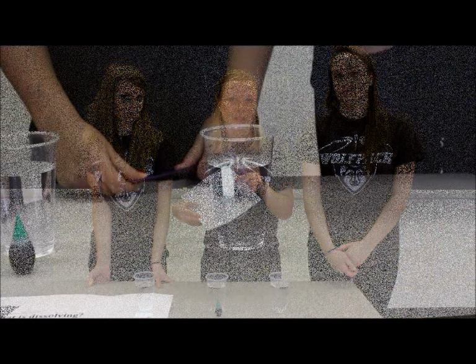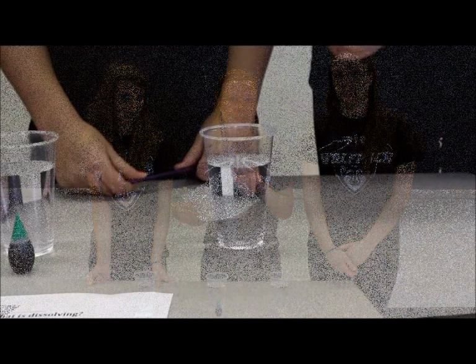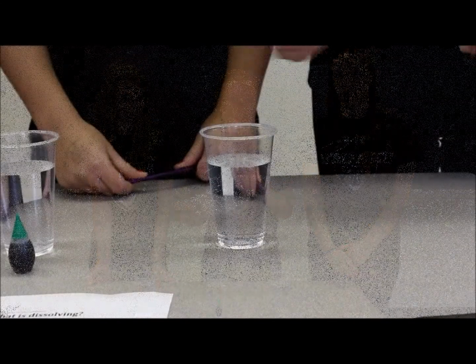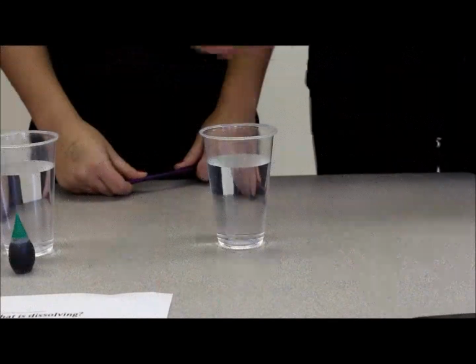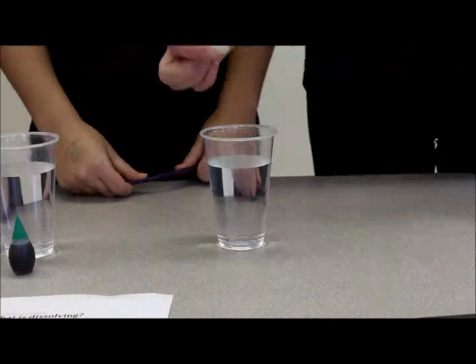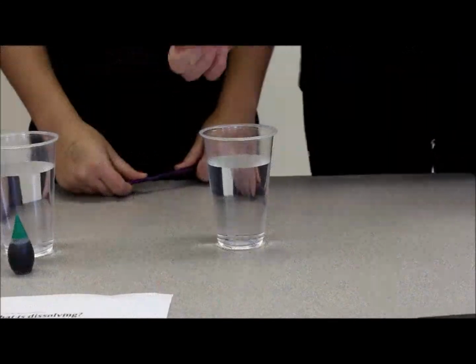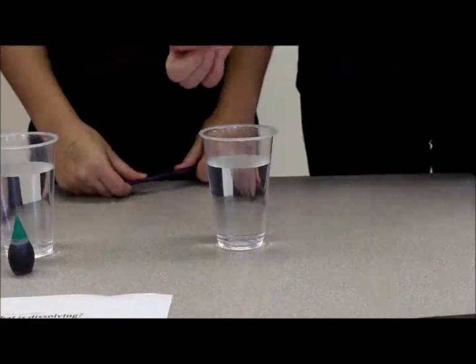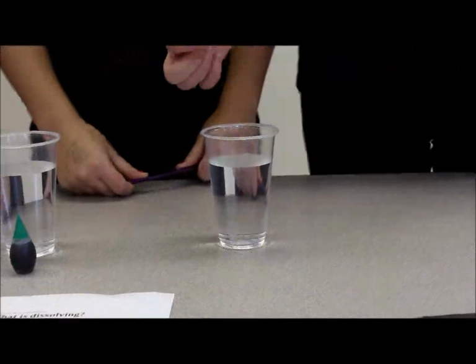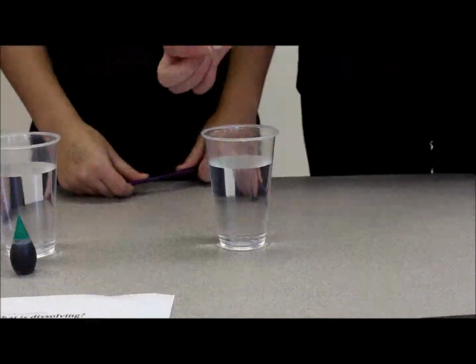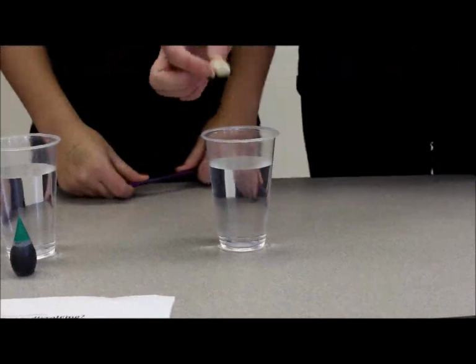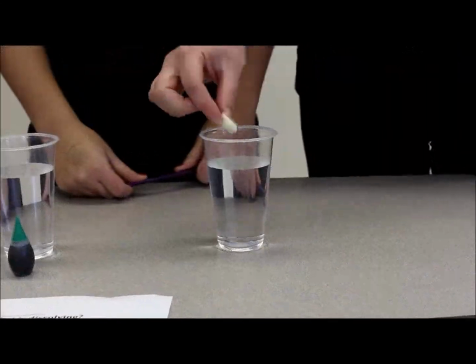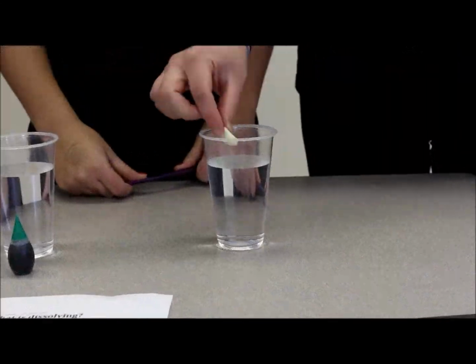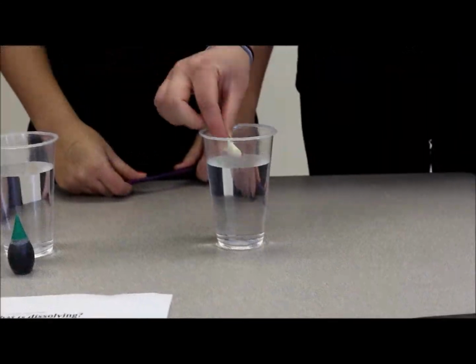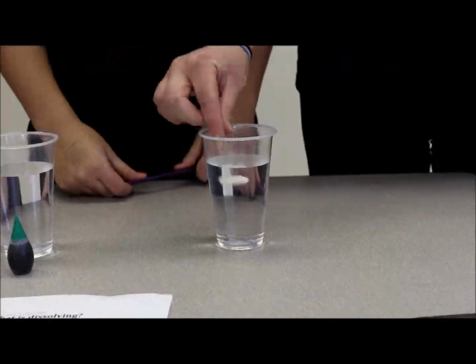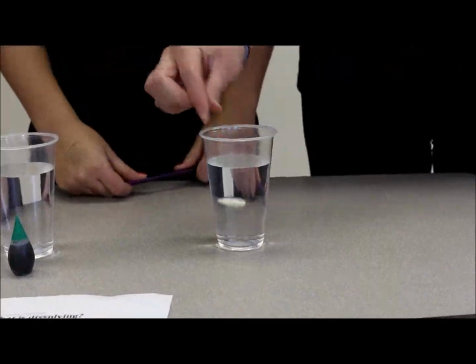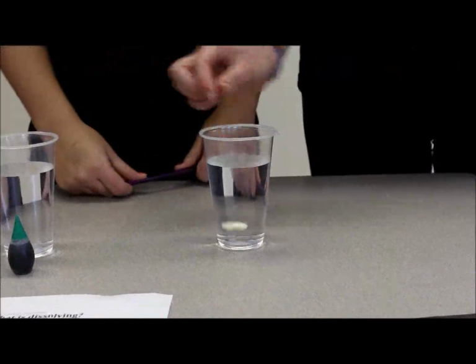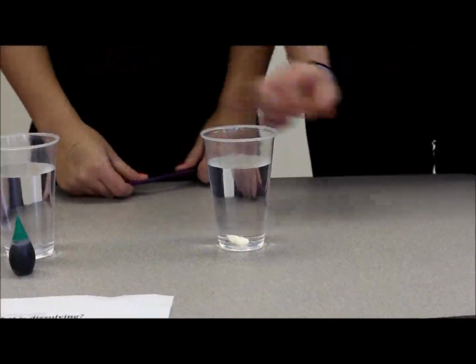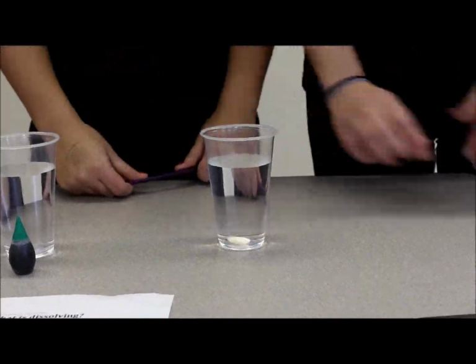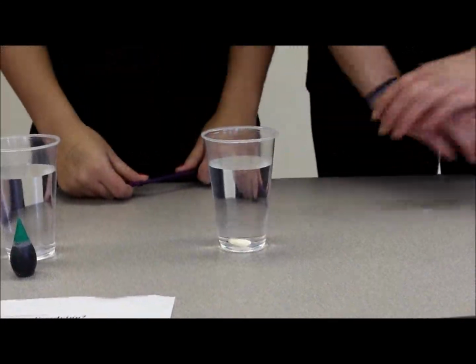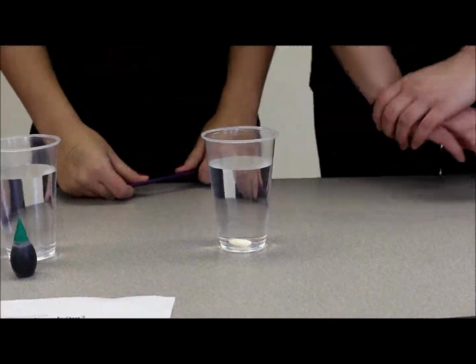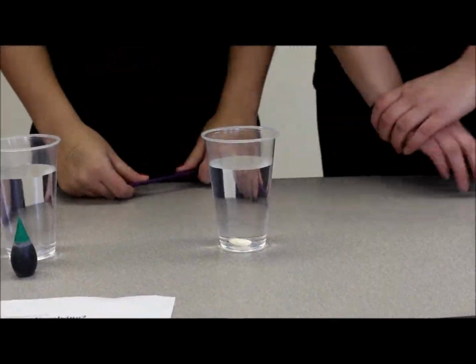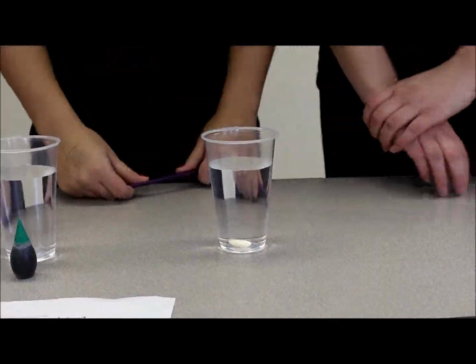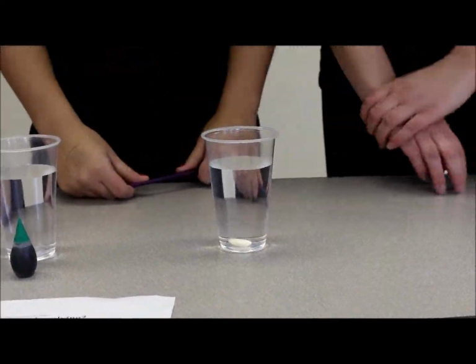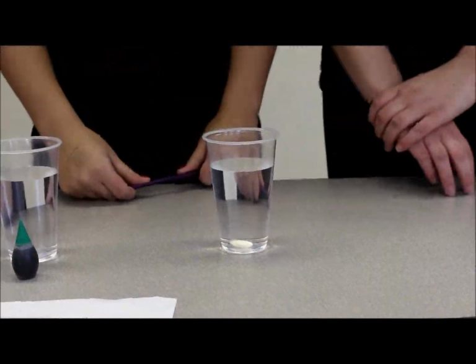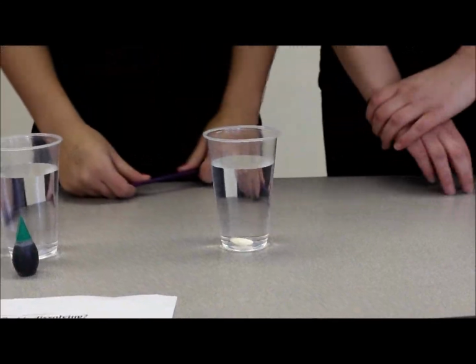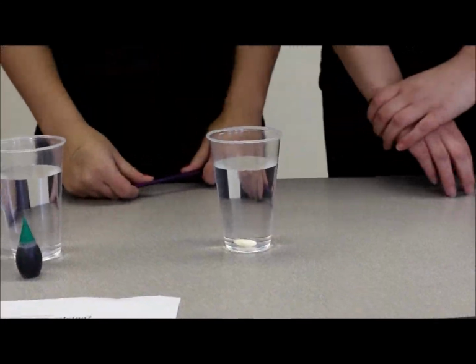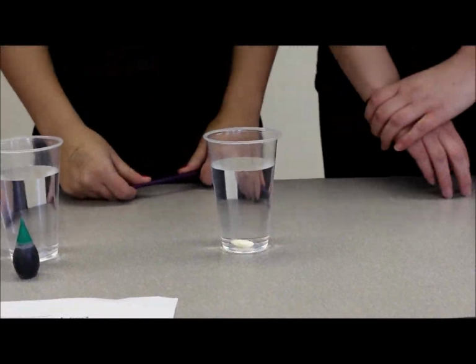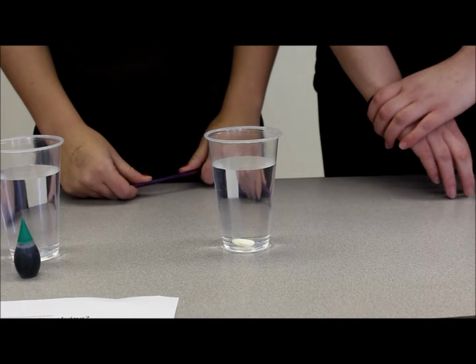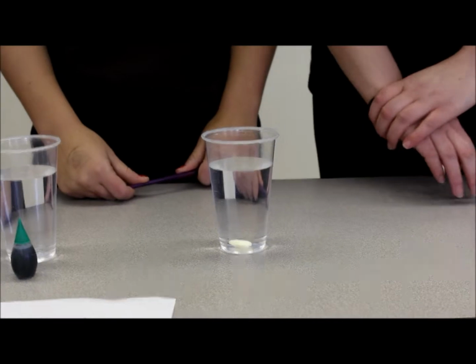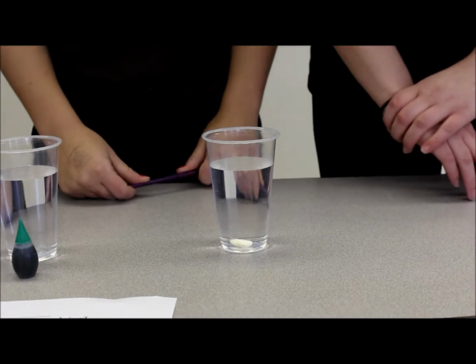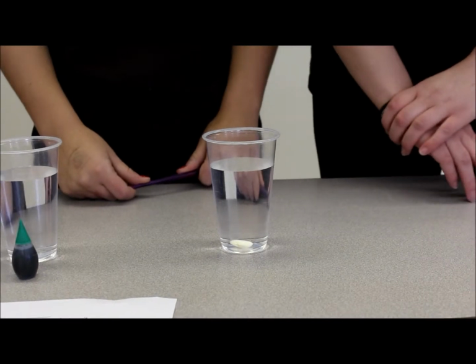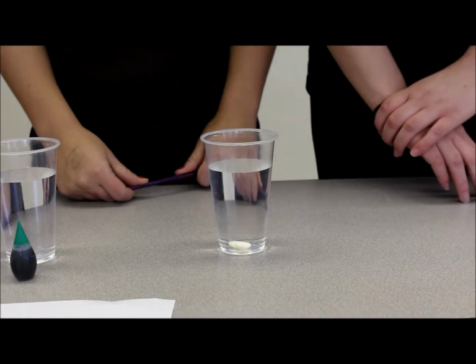First, place the bean in the cup. Notice that it sinks to the bottom and will not dissolve.